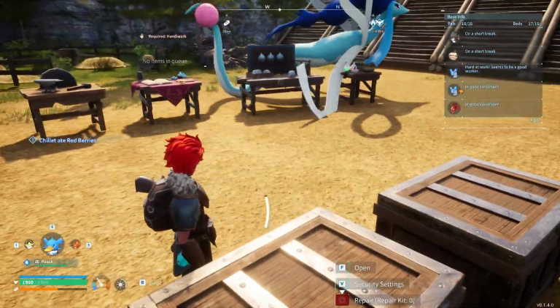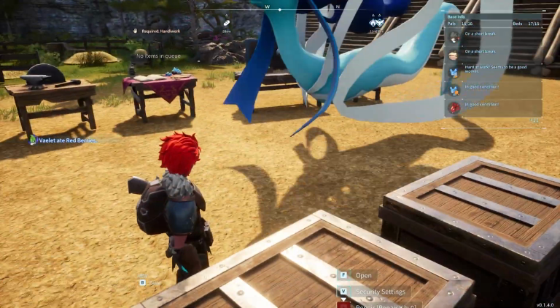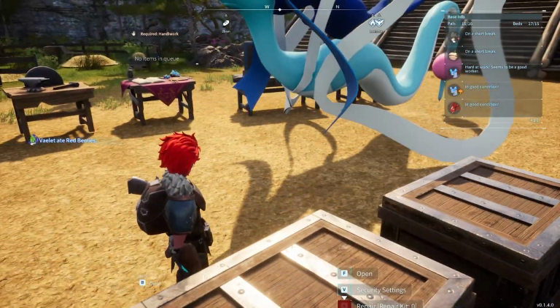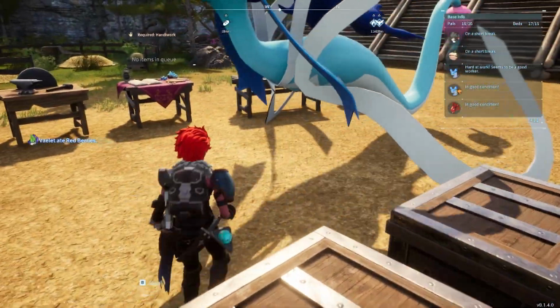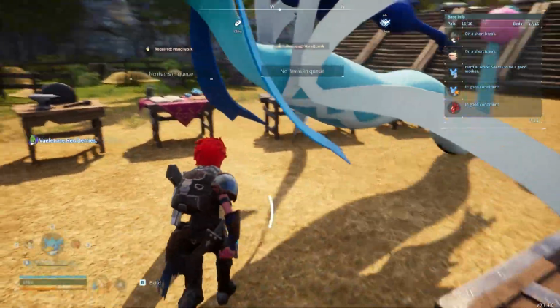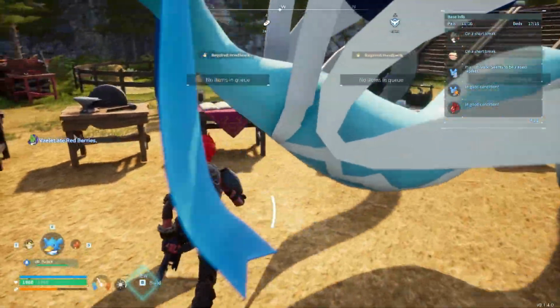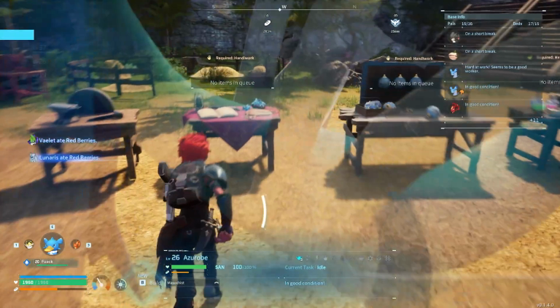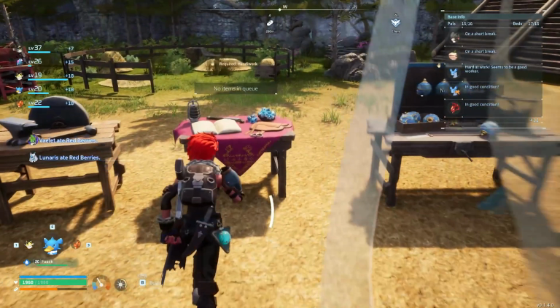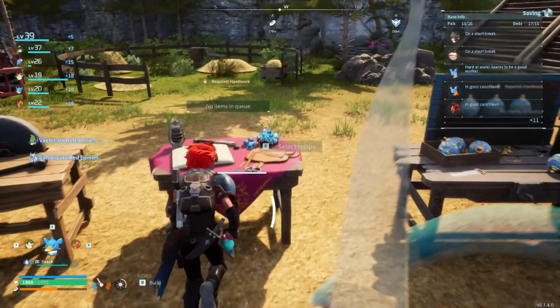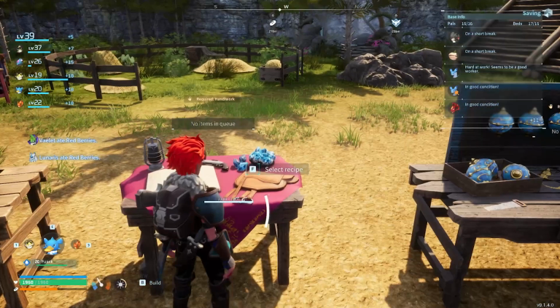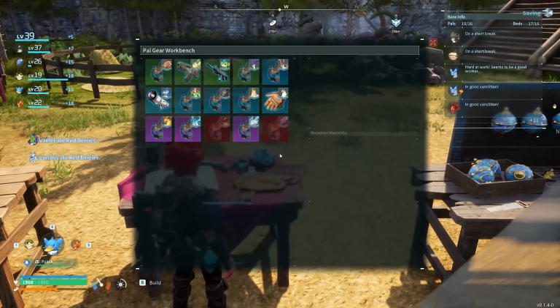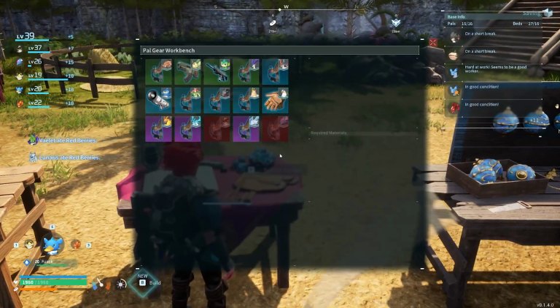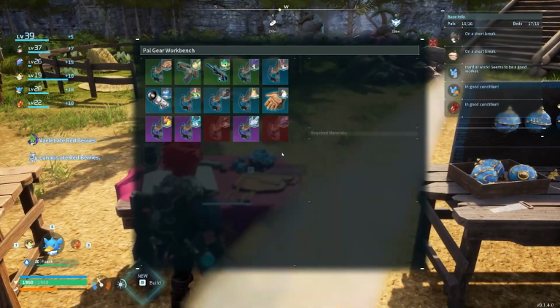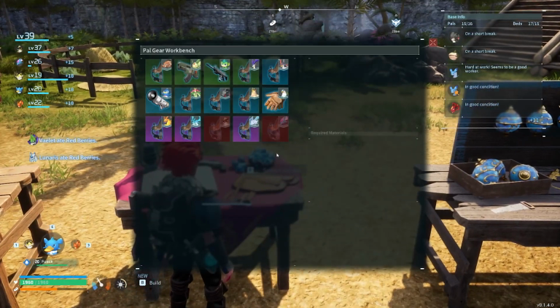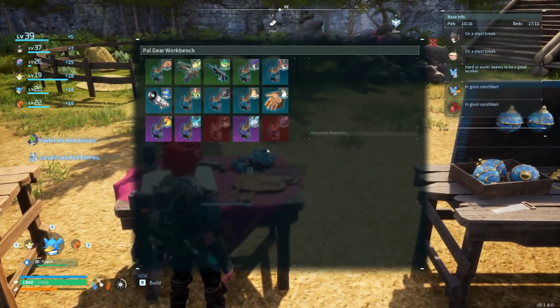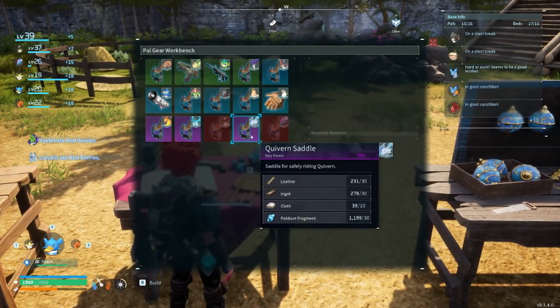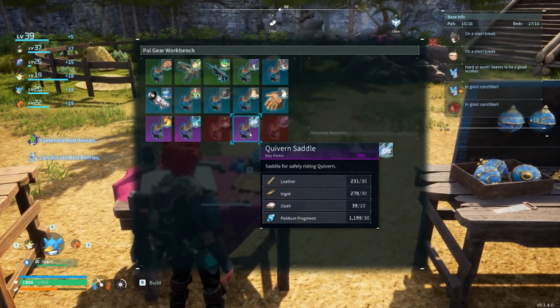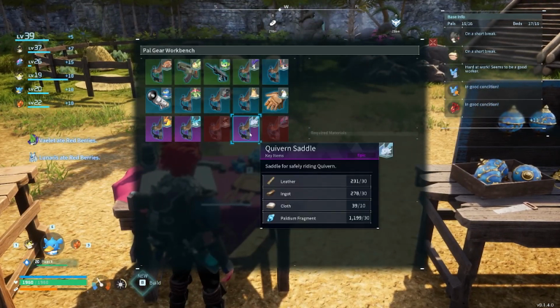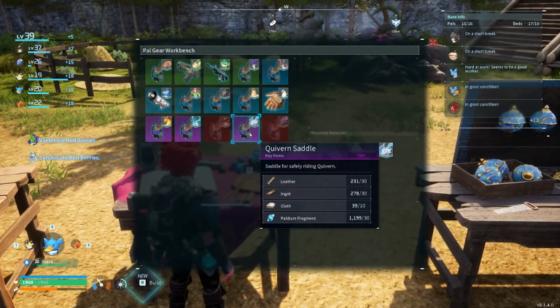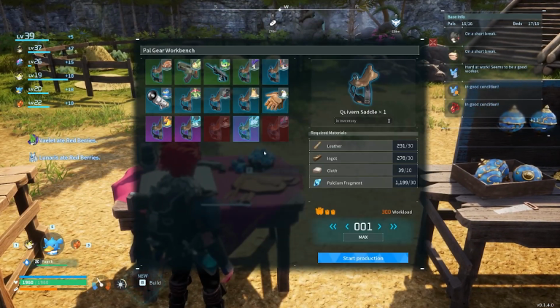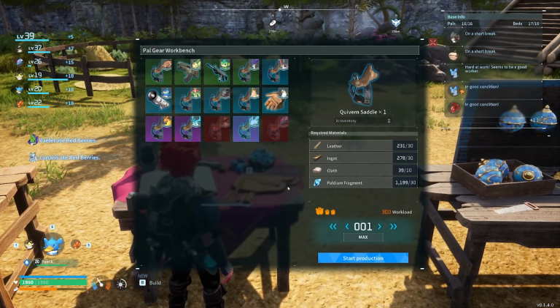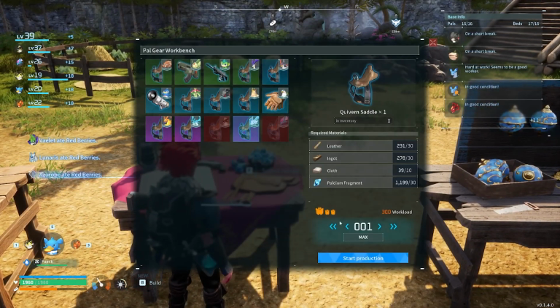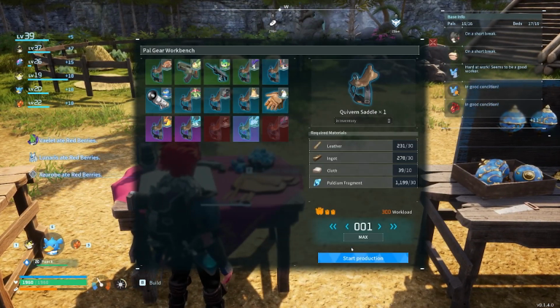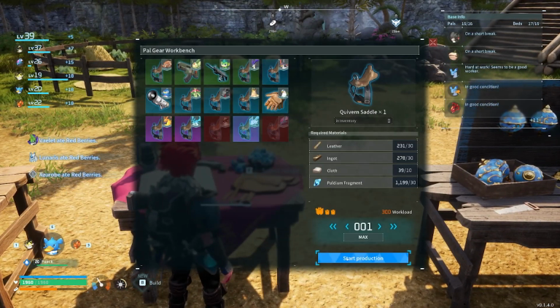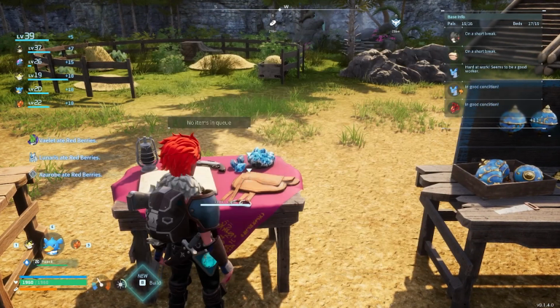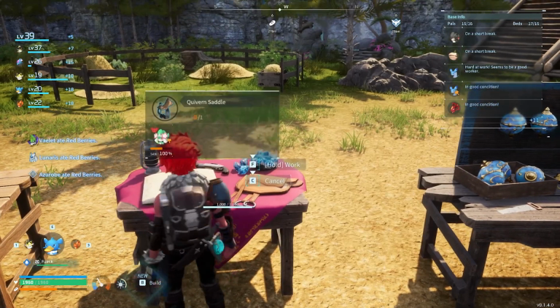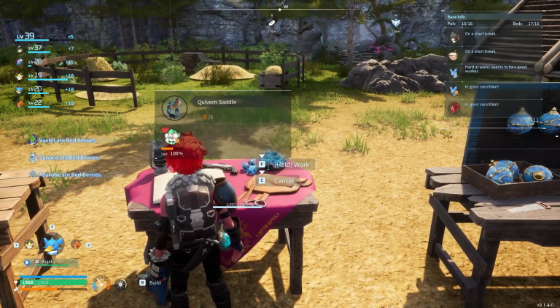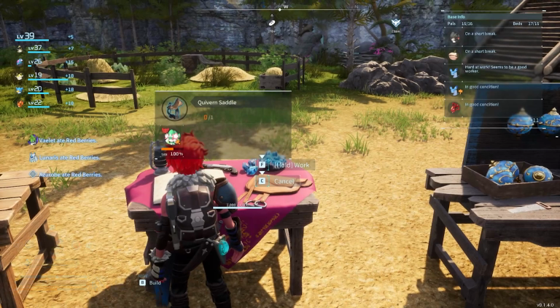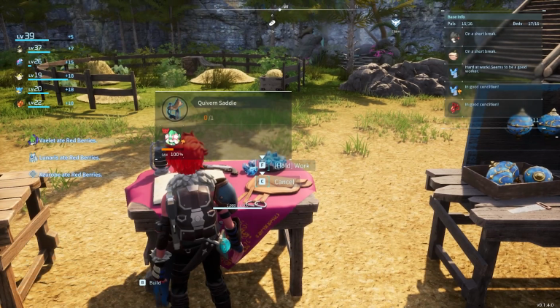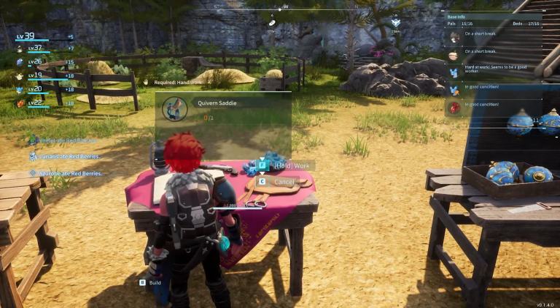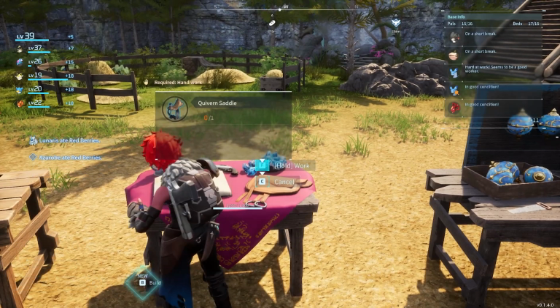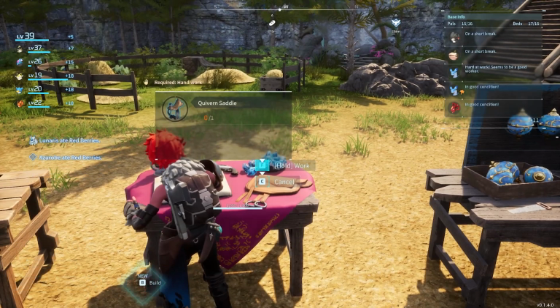Once you have all the materials, go to your PAL gear workbench and there you'll find the Quivern Saddle. Click it to start production.